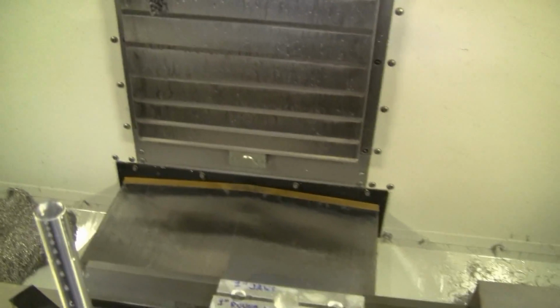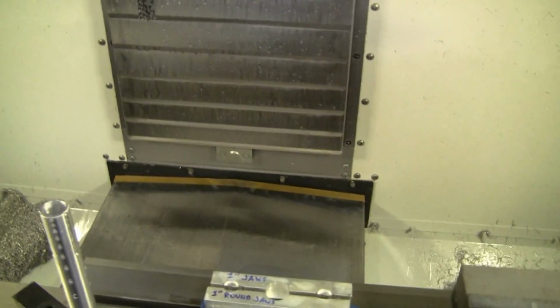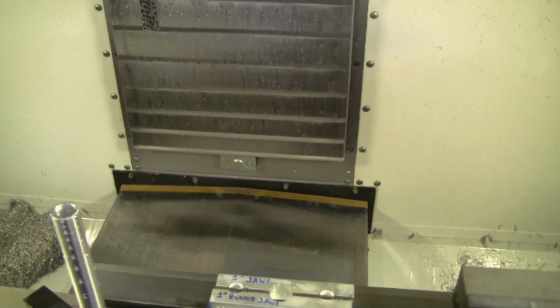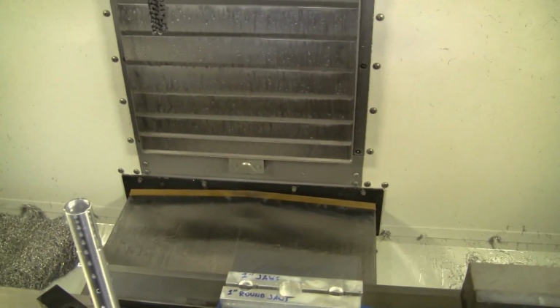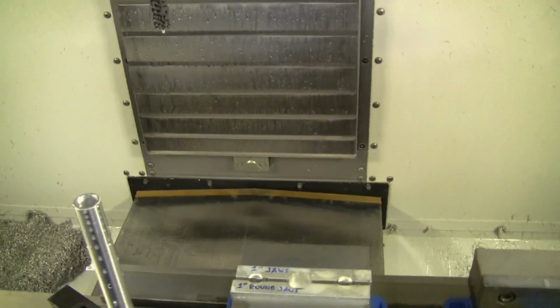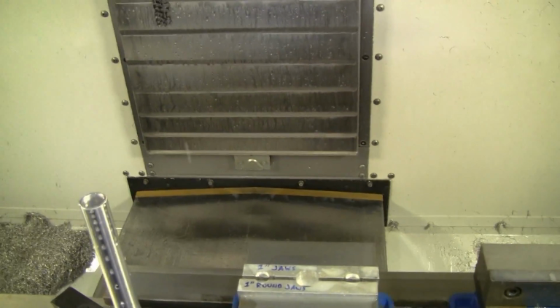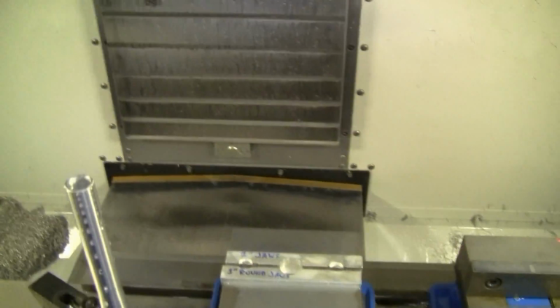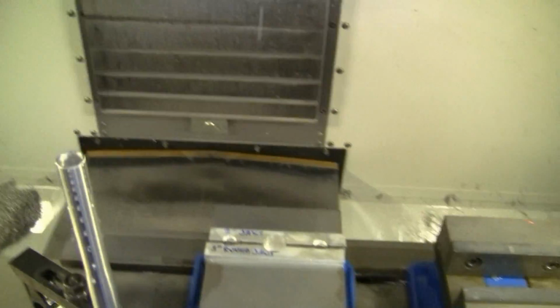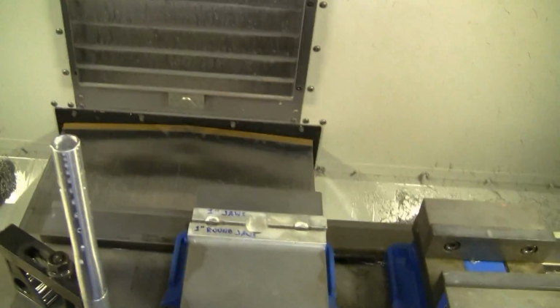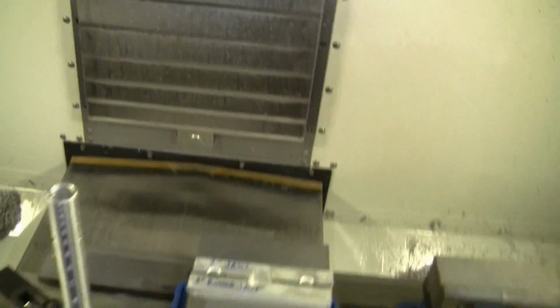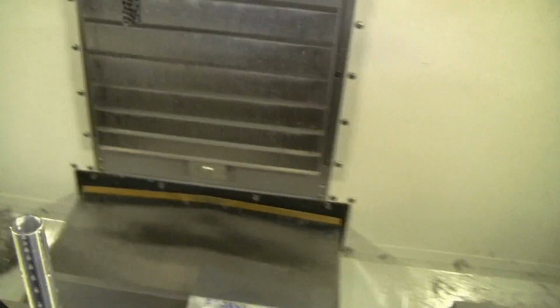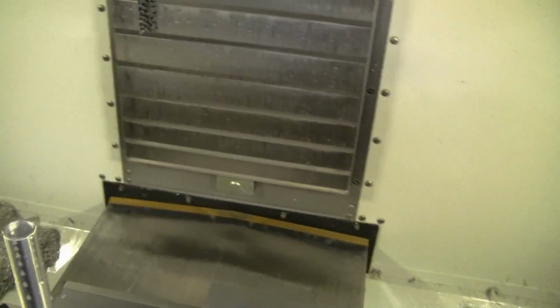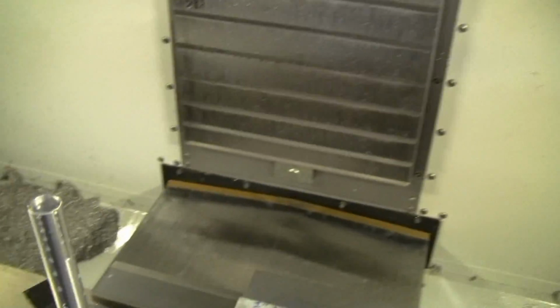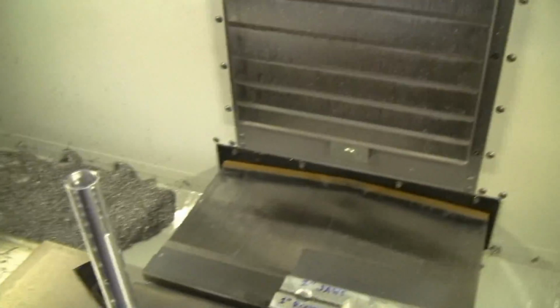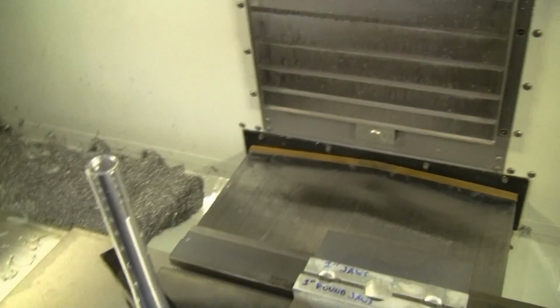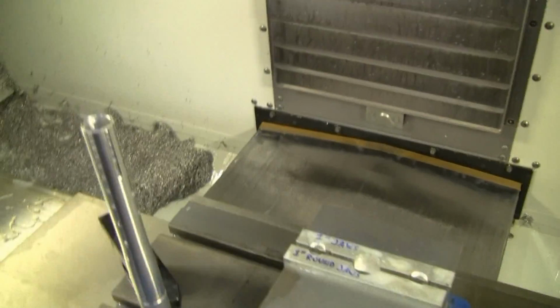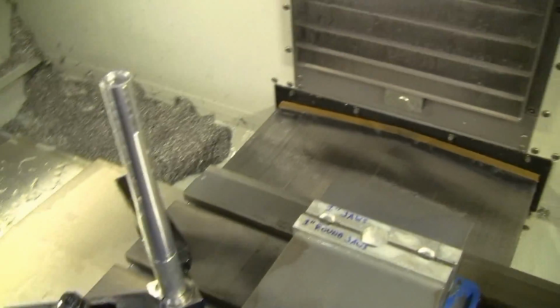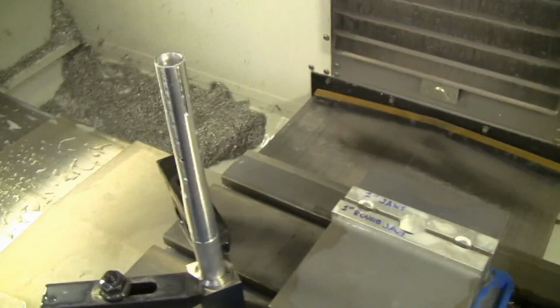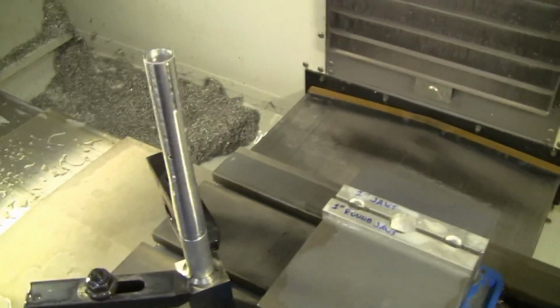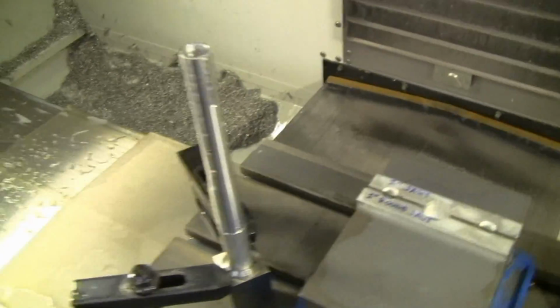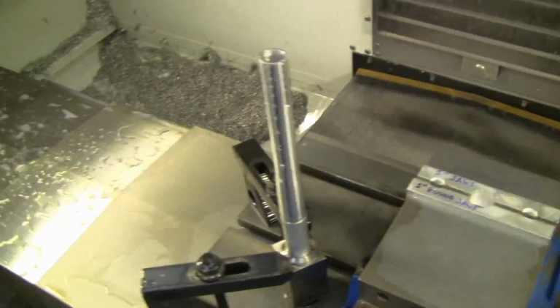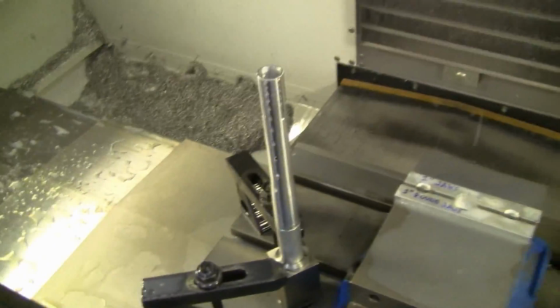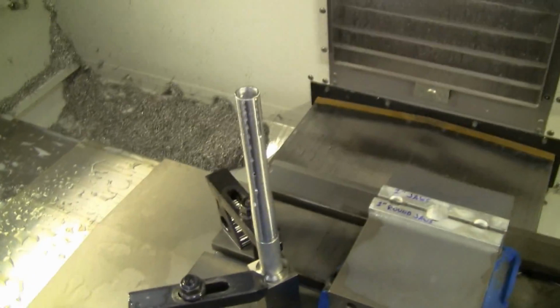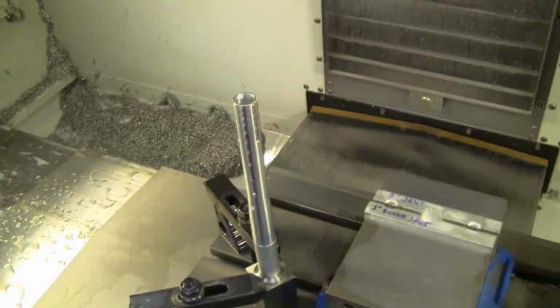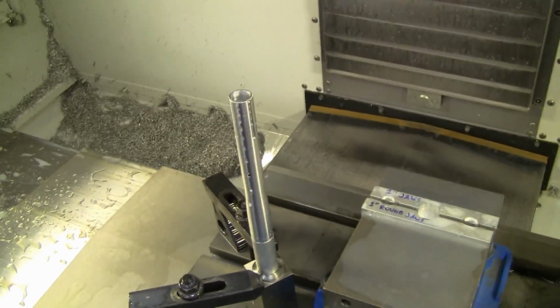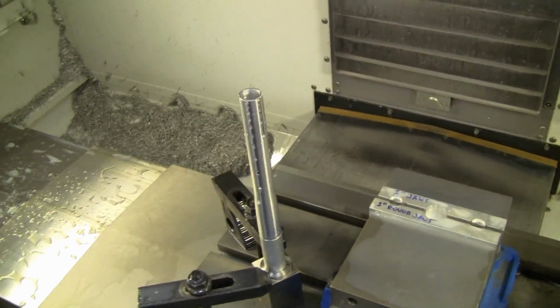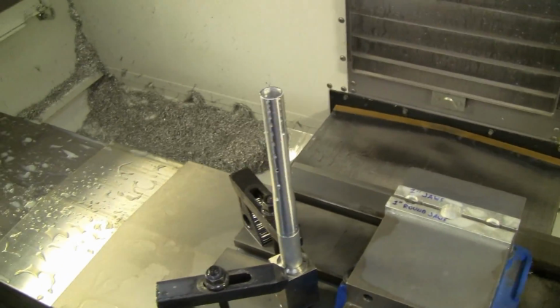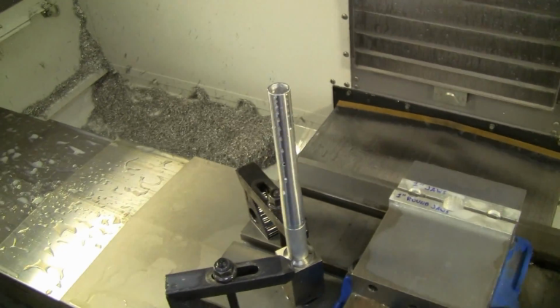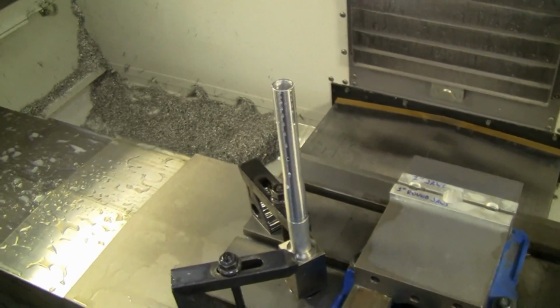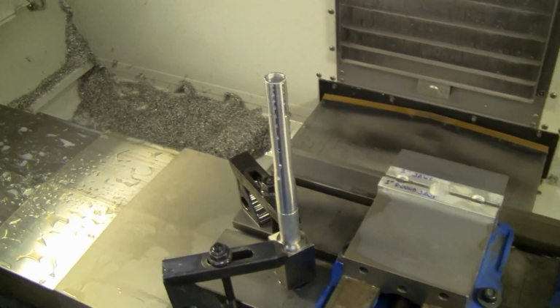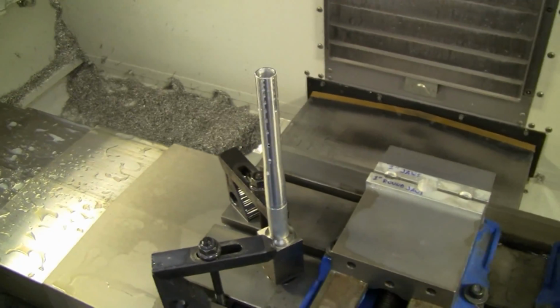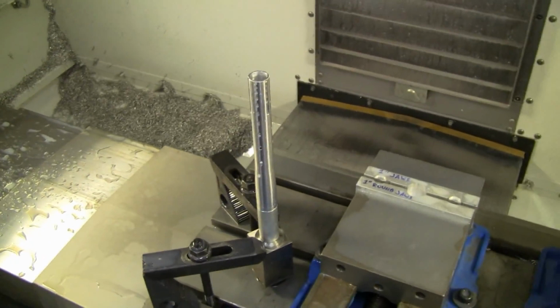Not exactly the best for production, but I'm not producing these — I'm just prototyping them. So life is good!